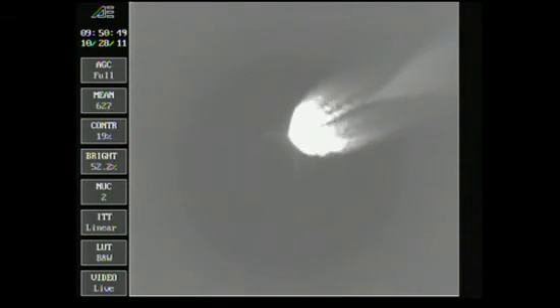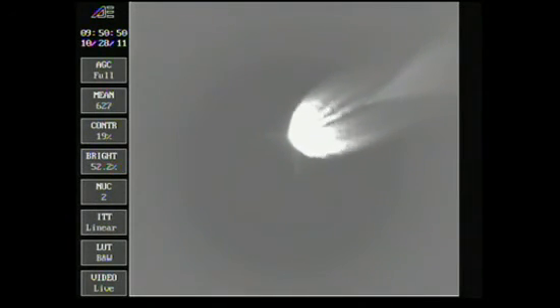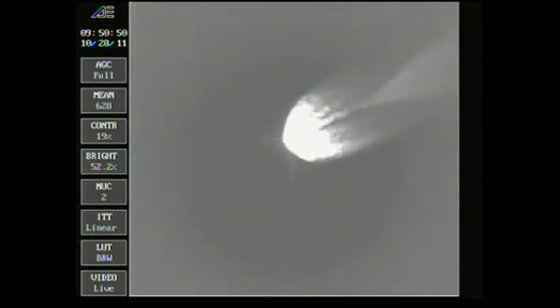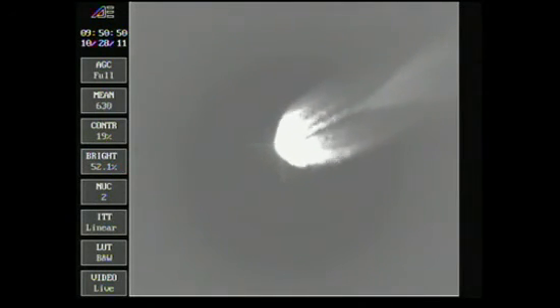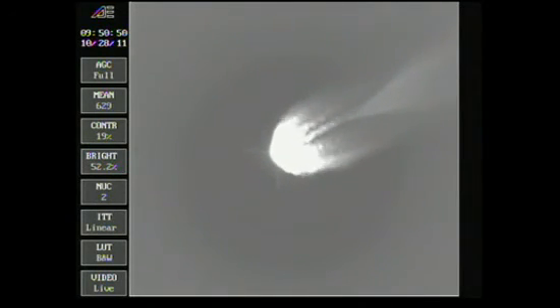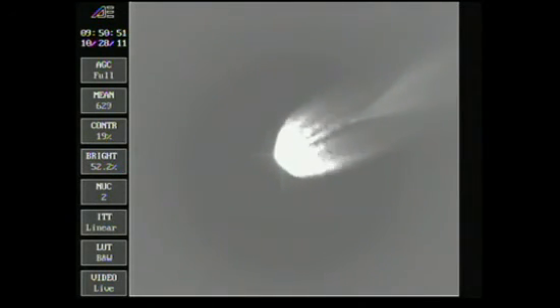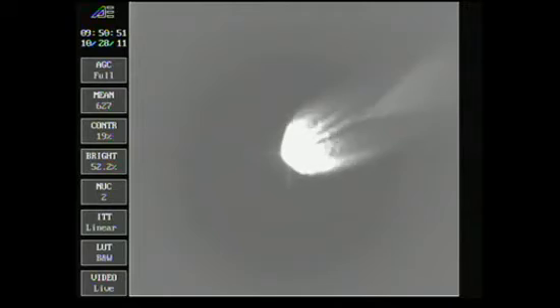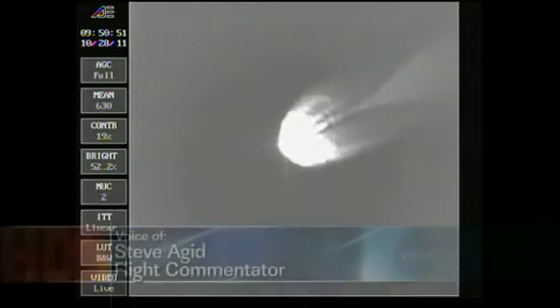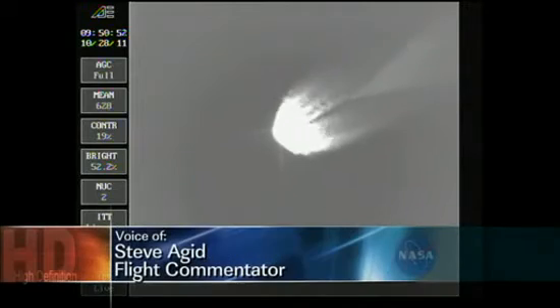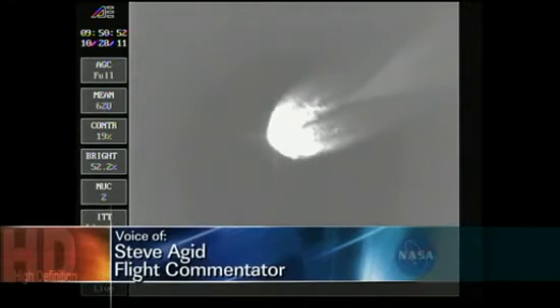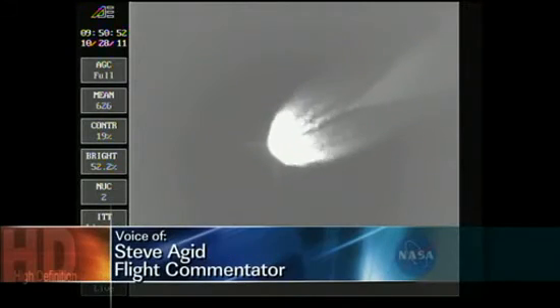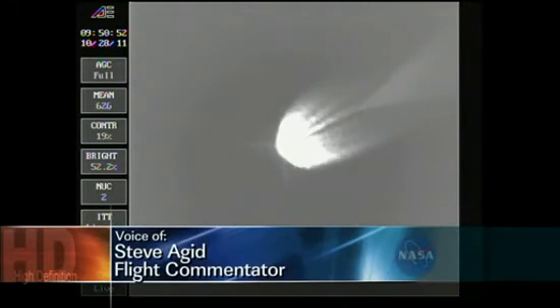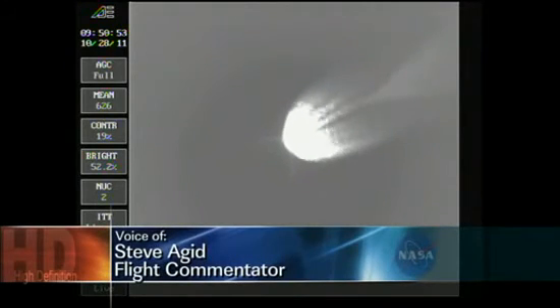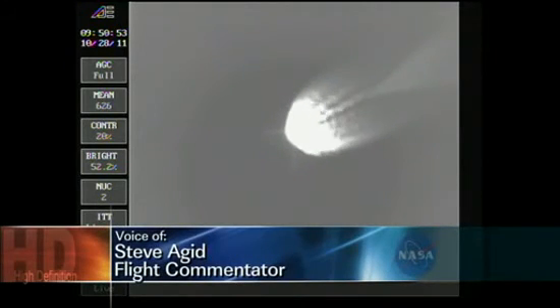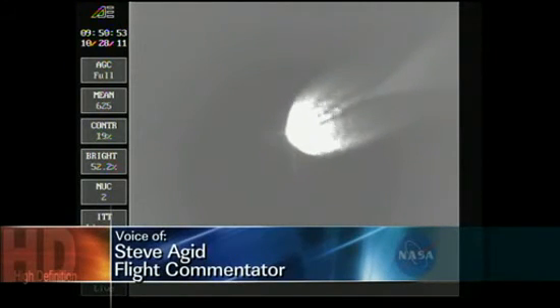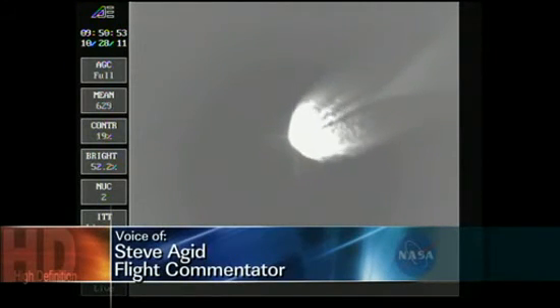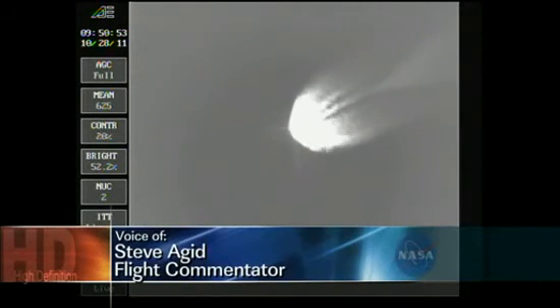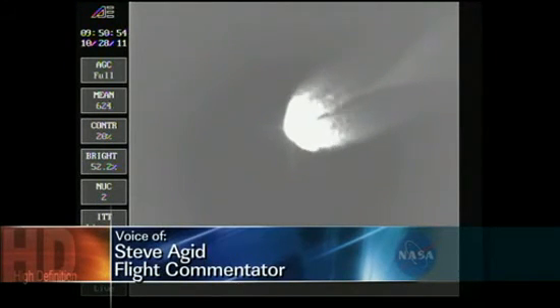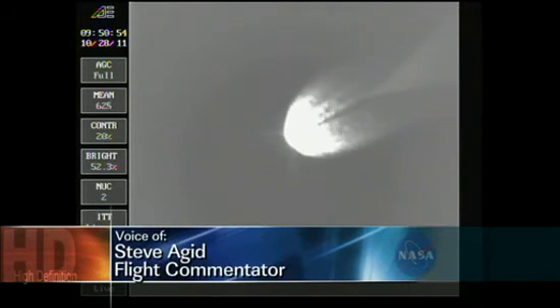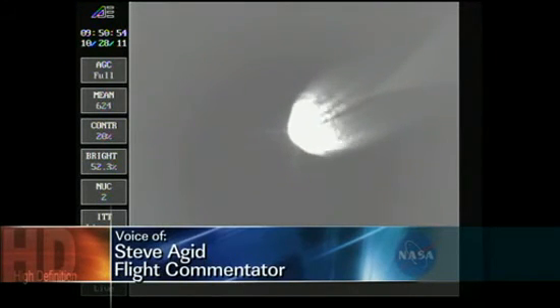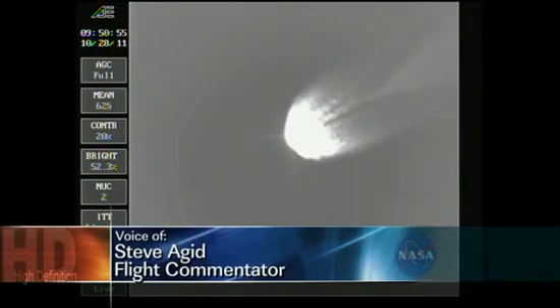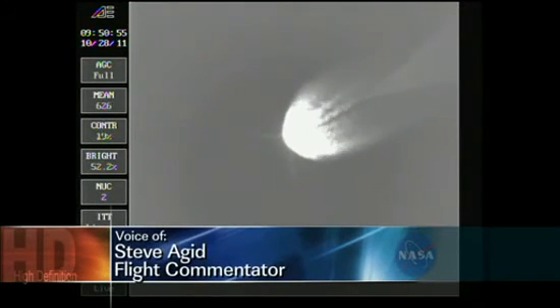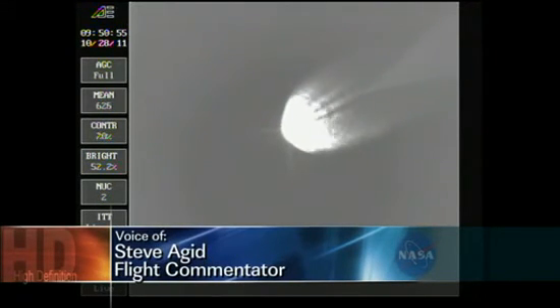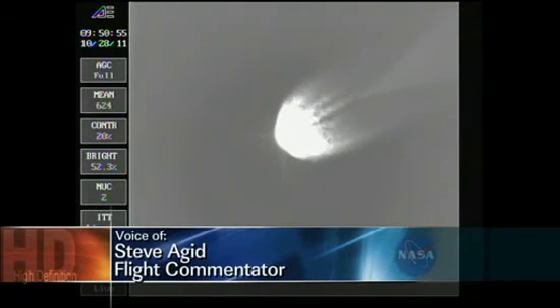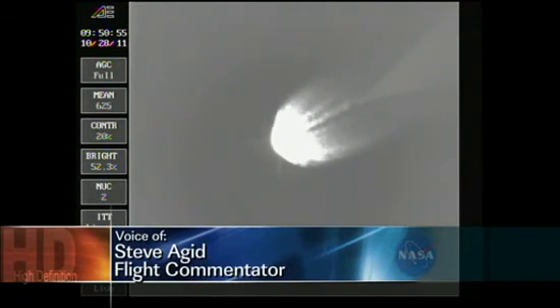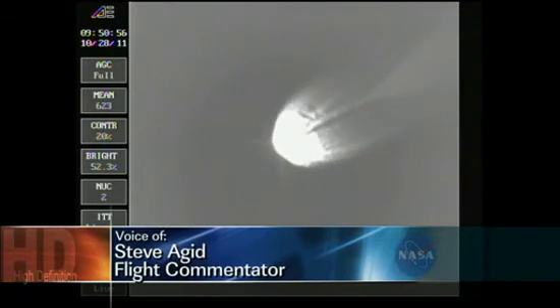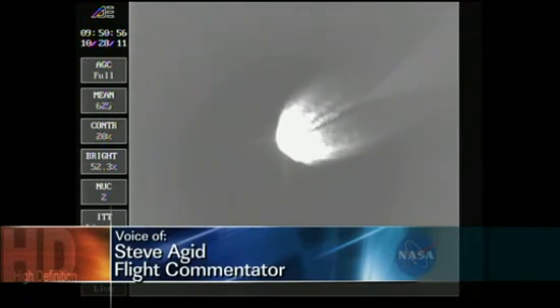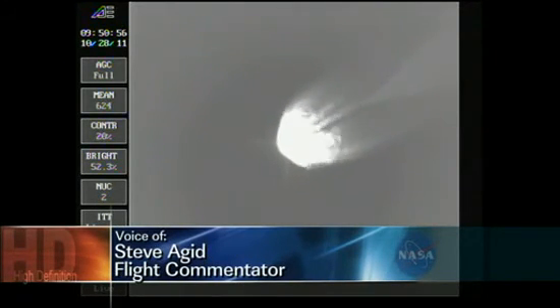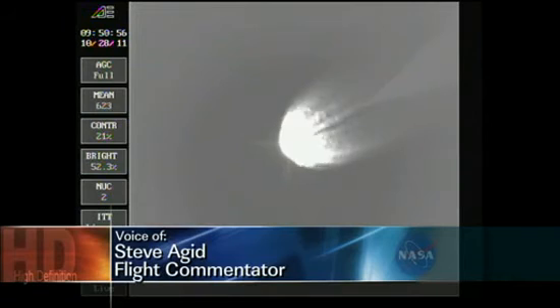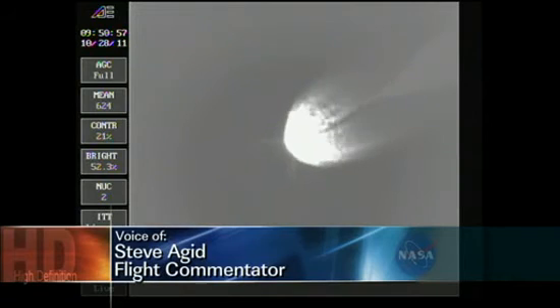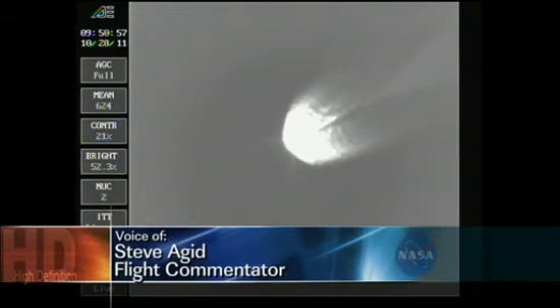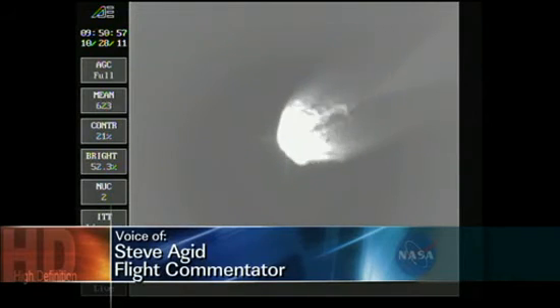Looking very nicely, very smooth ride. Coming up on two minutes 55 seconds, passing through Mach 10.